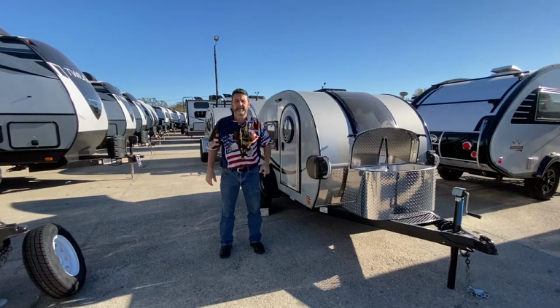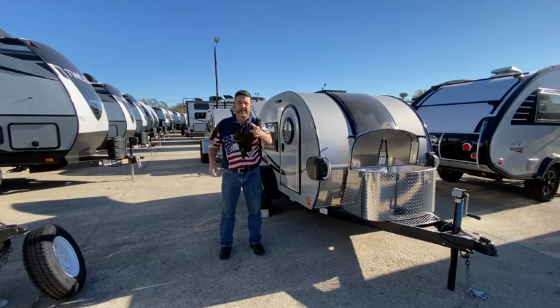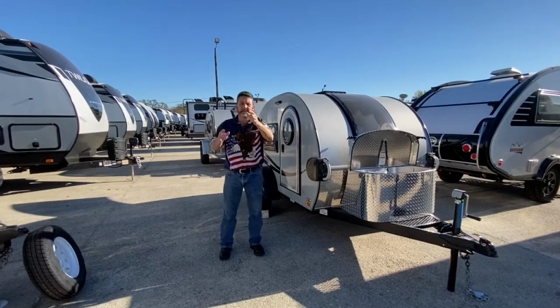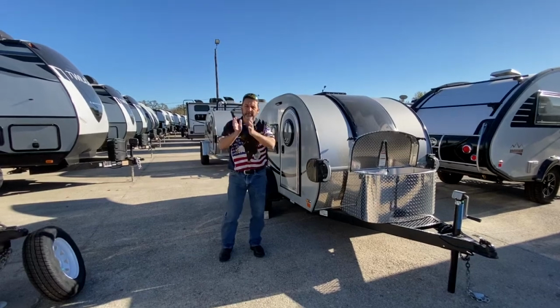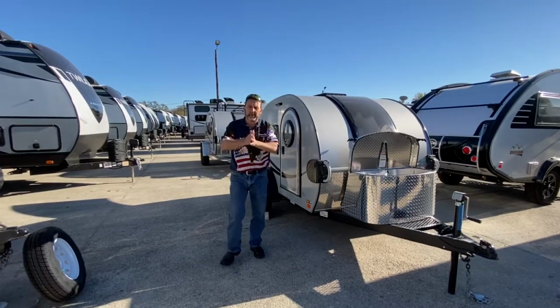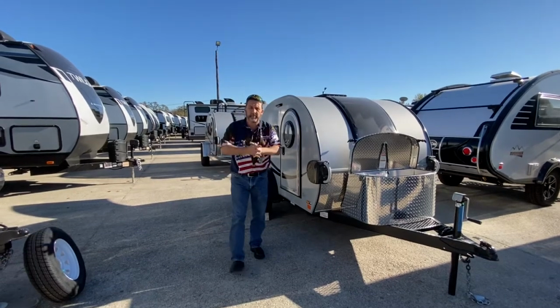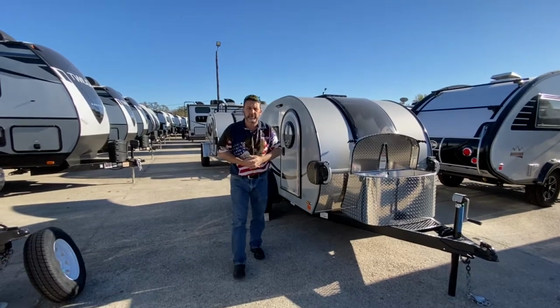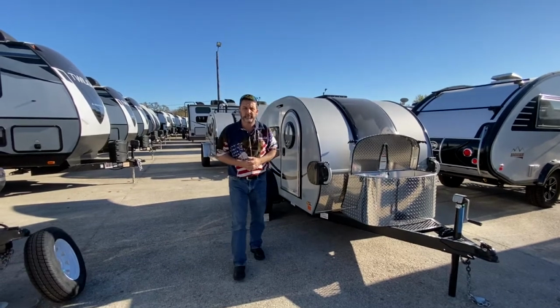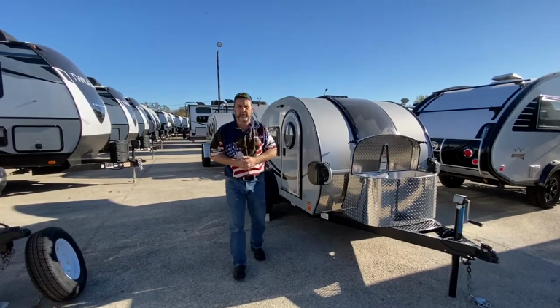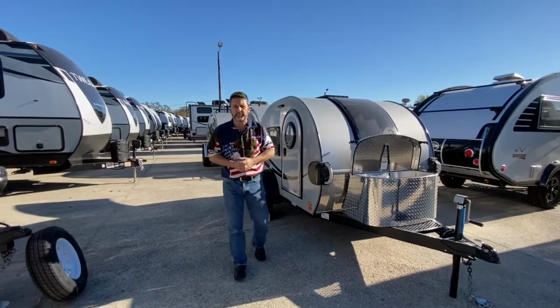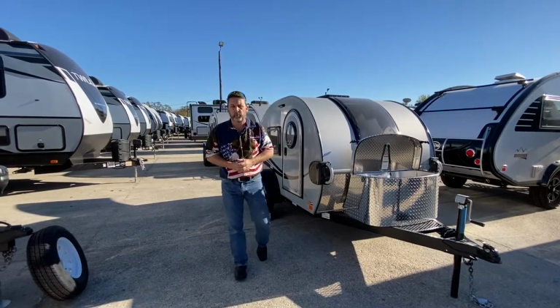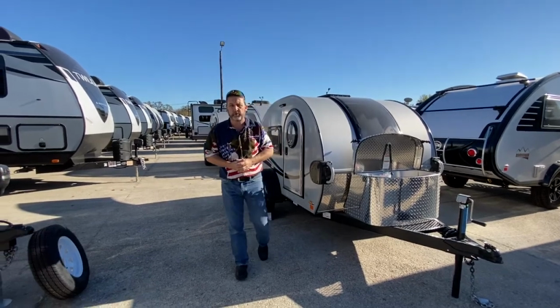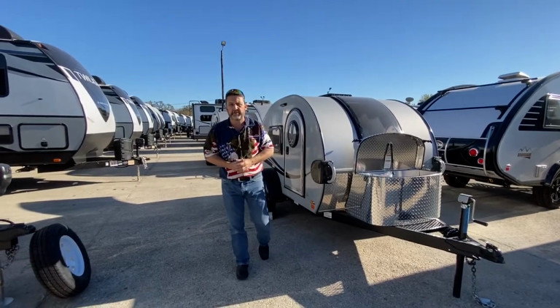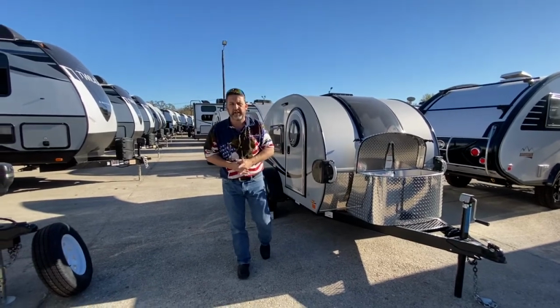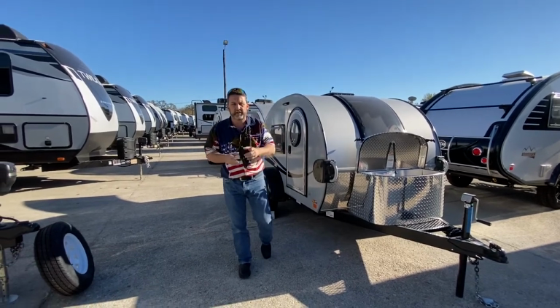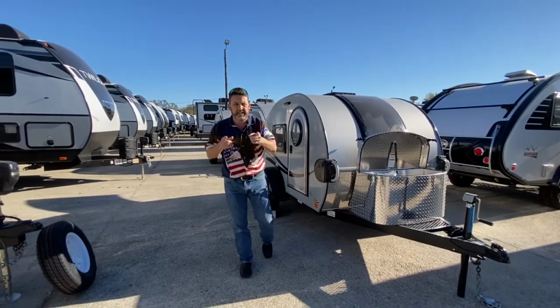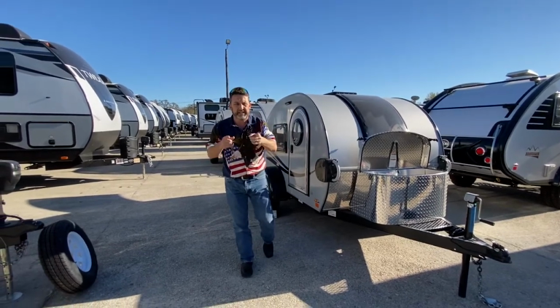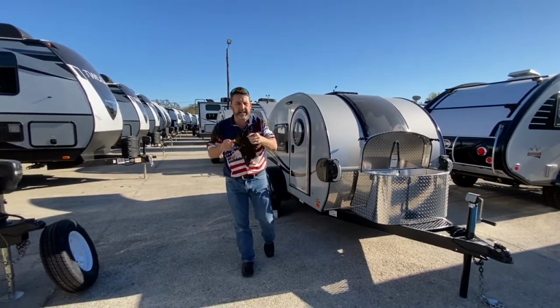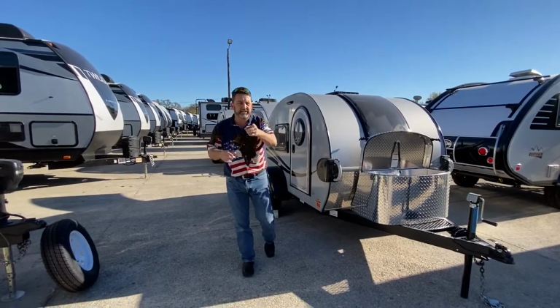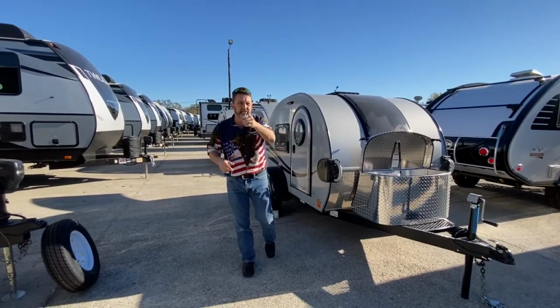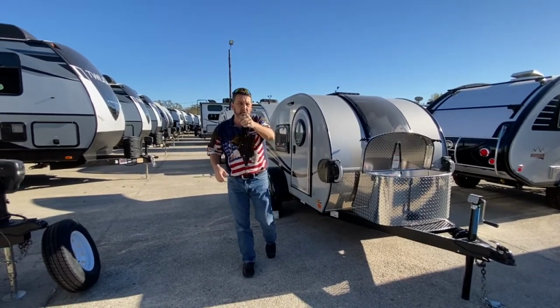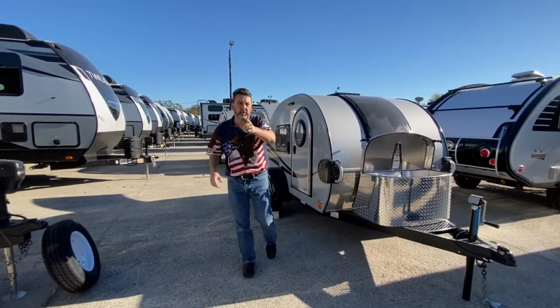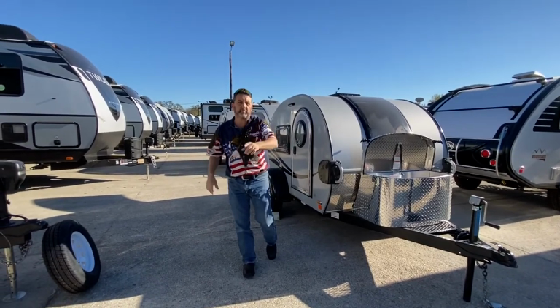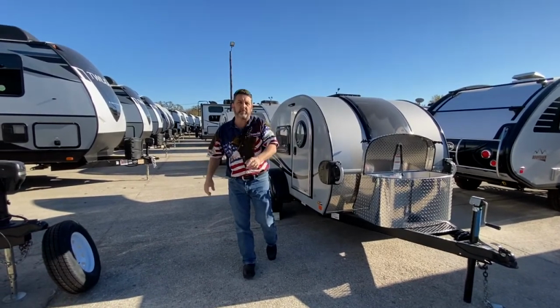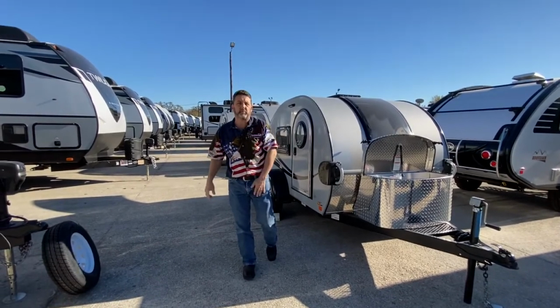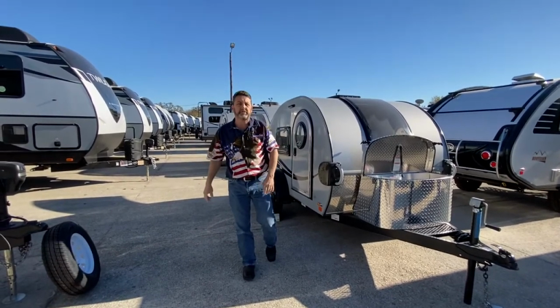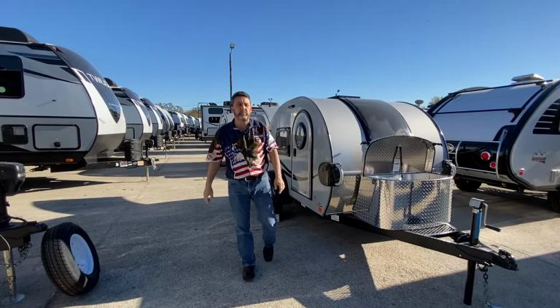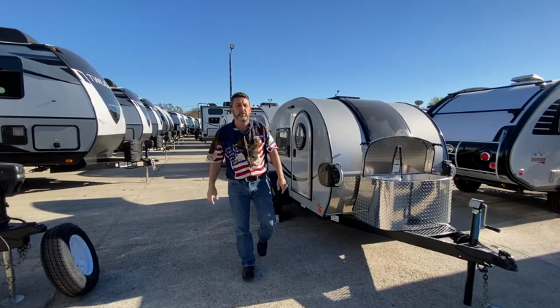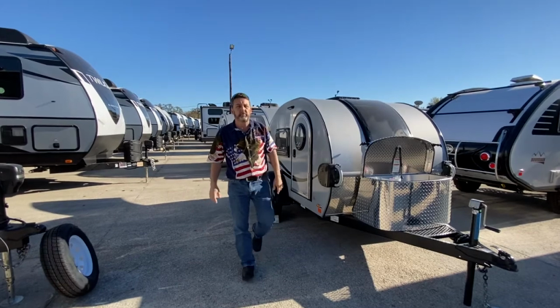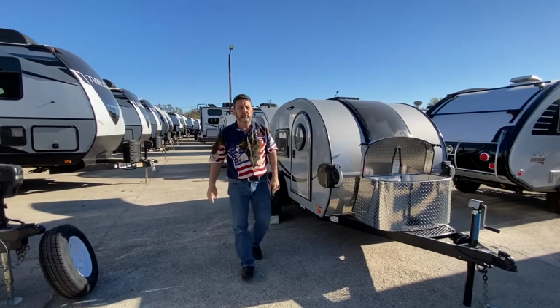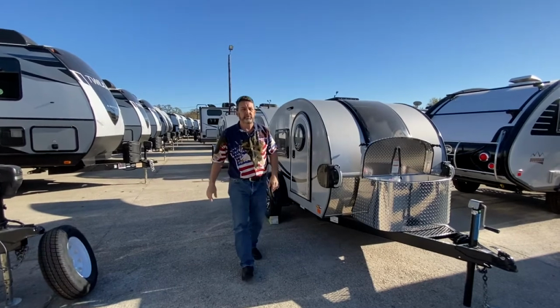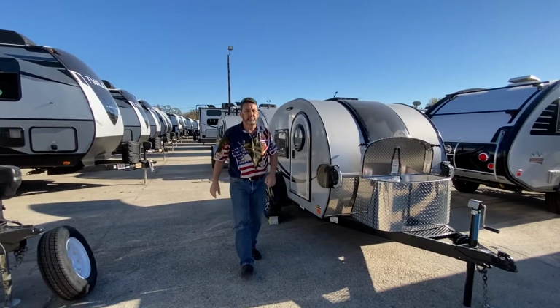Hey guys, this is Brent coming to you from Explore USA here in Denton, Texas, 214-471-0423.